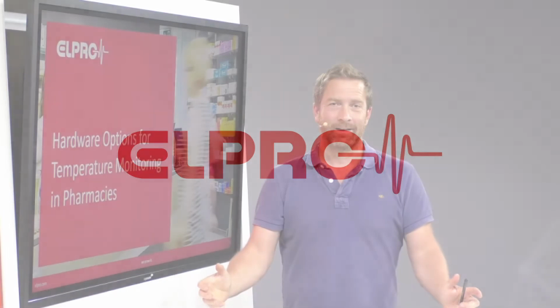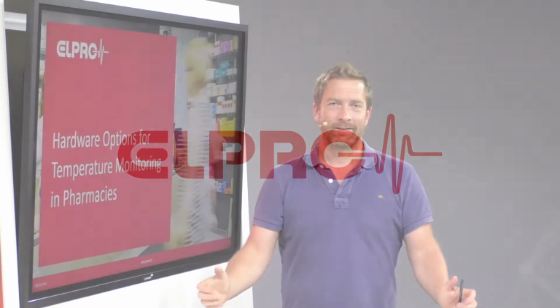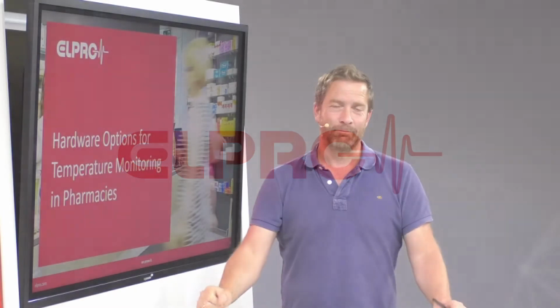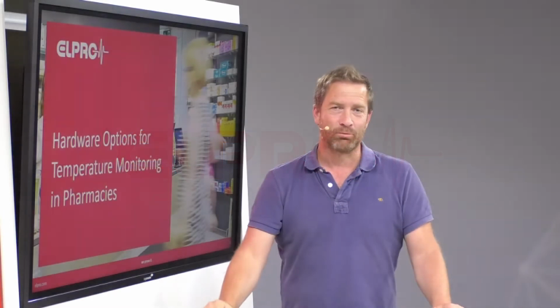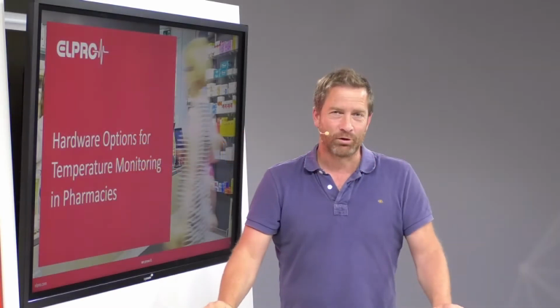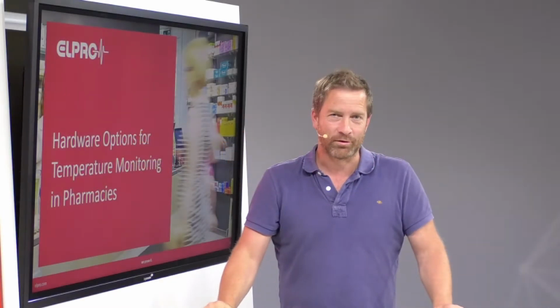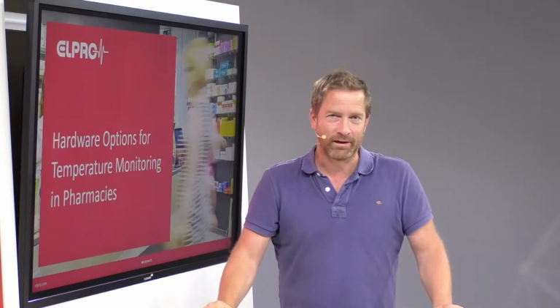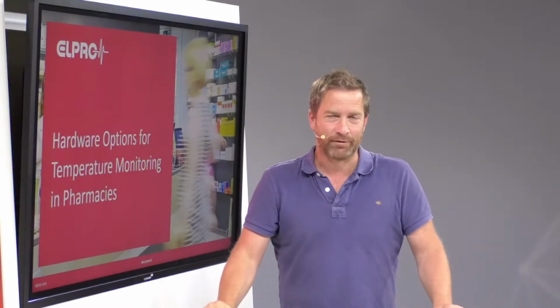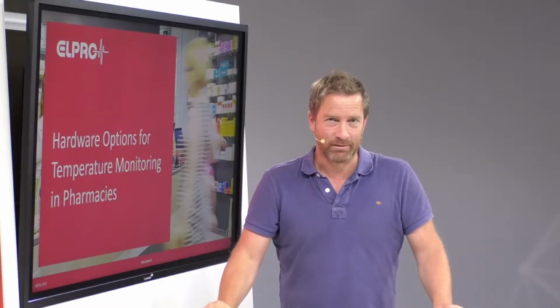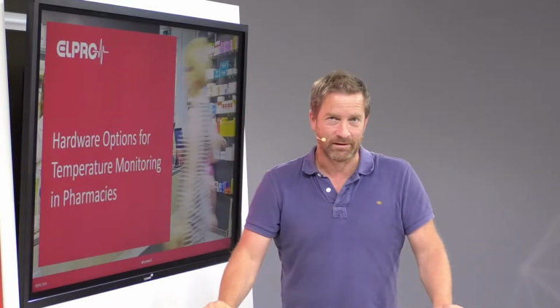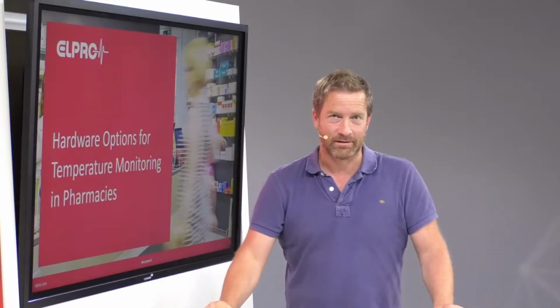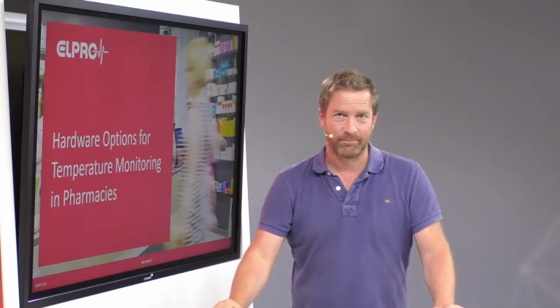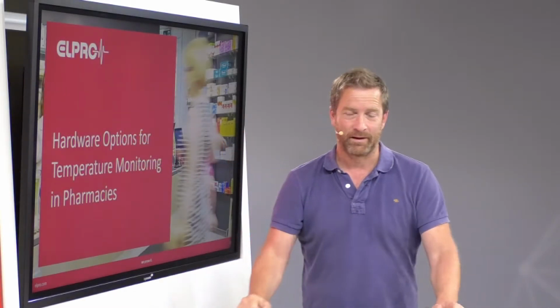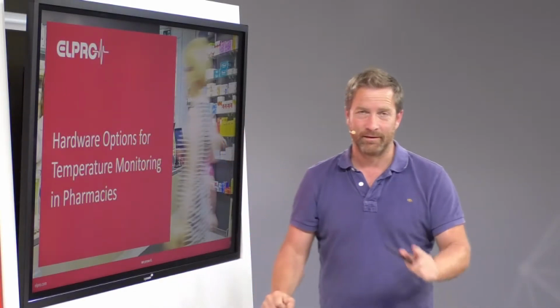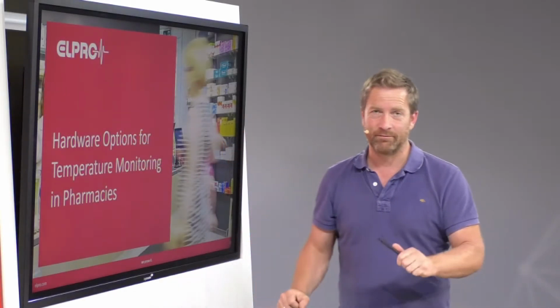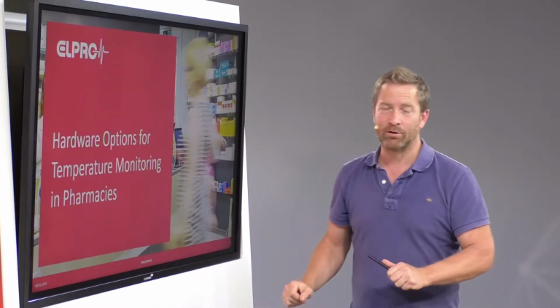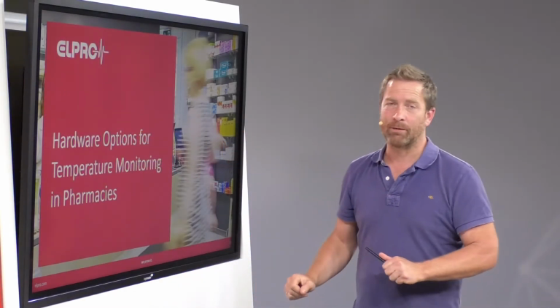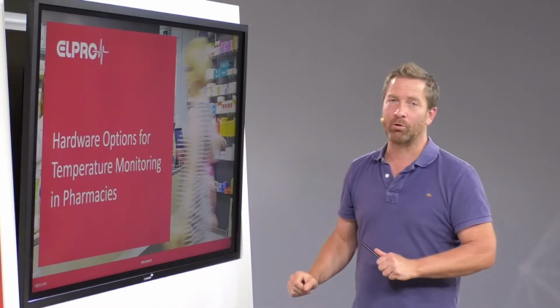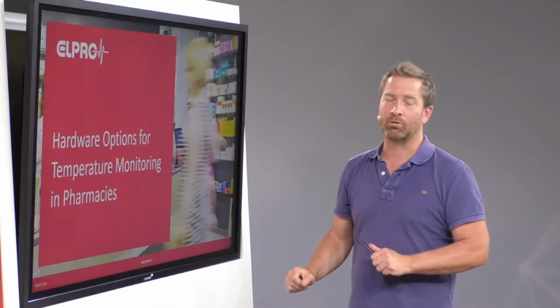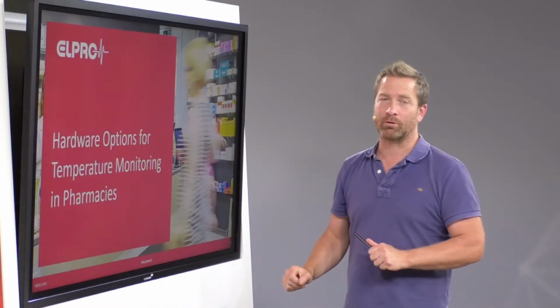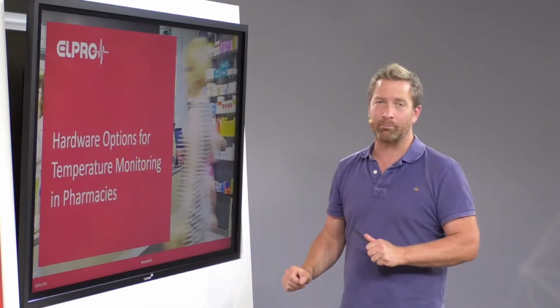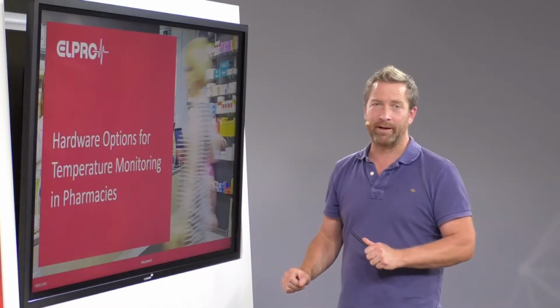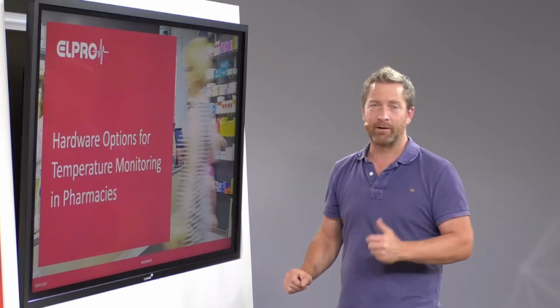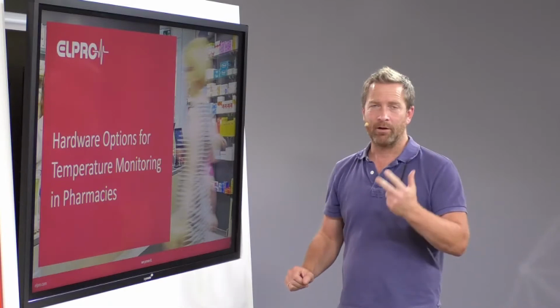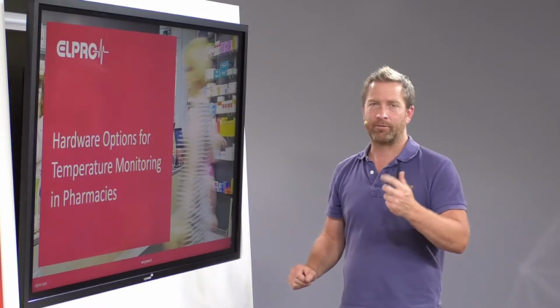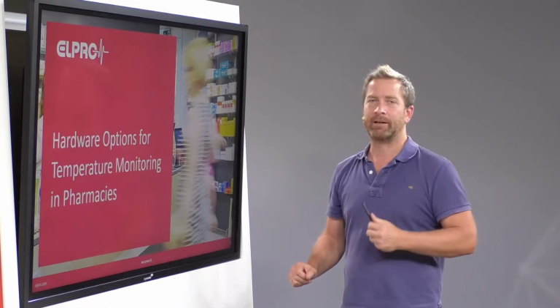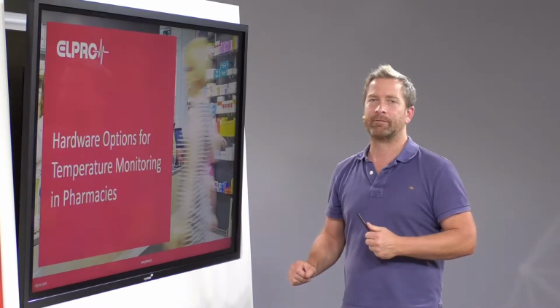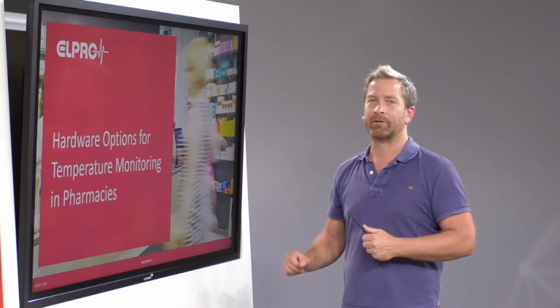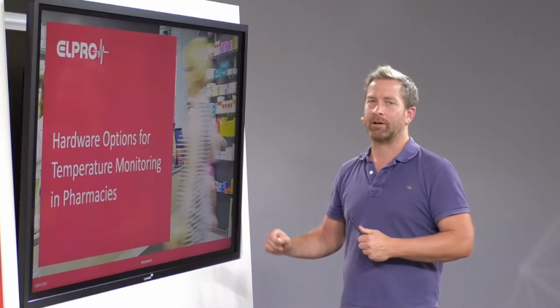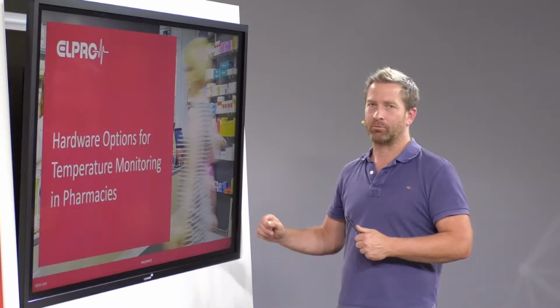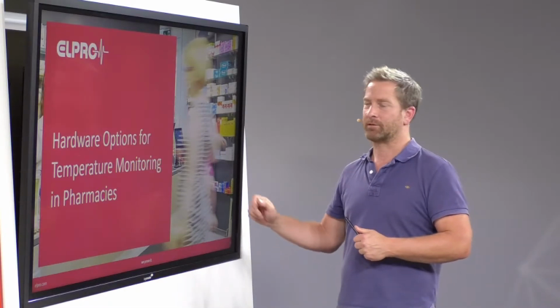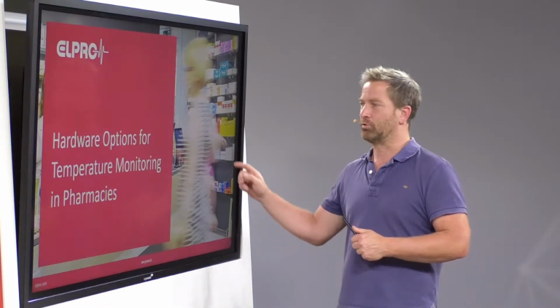Temperature monitoring in pharmacies. In this video I'm going to compare three different hardware solutions.